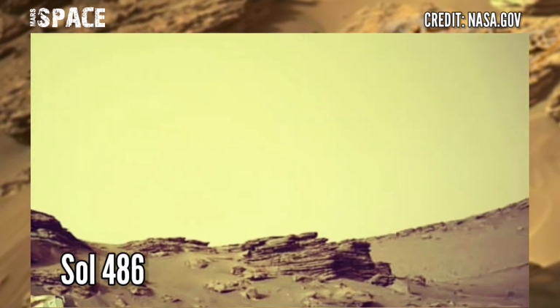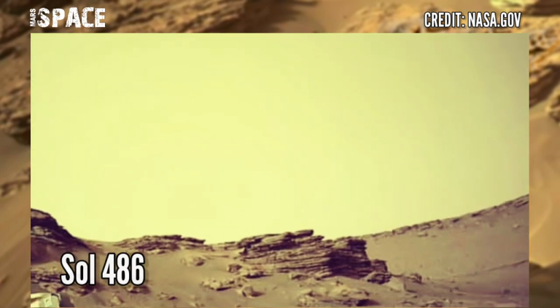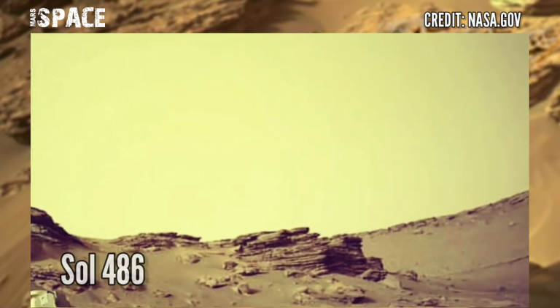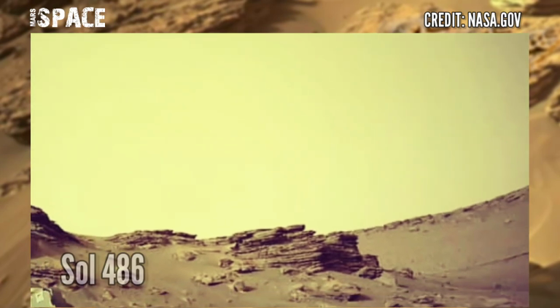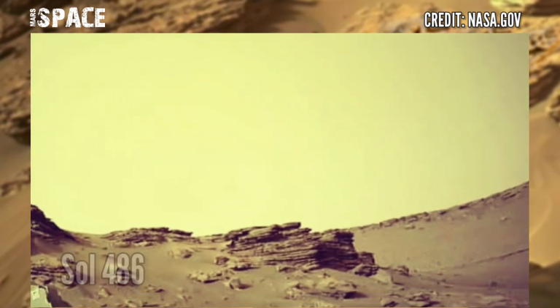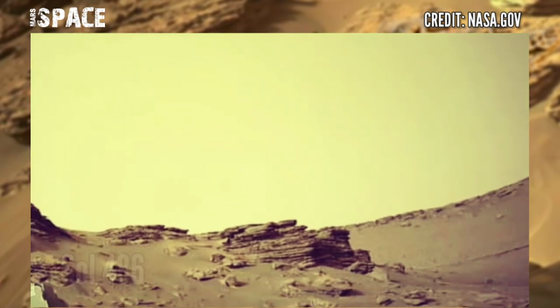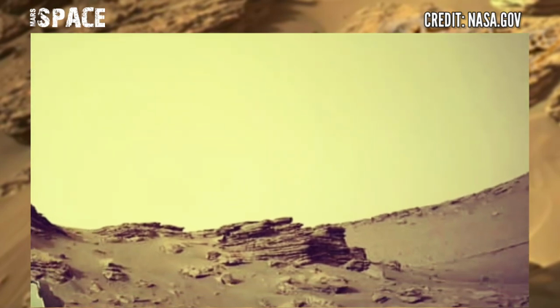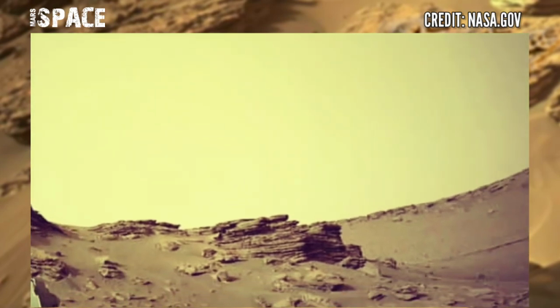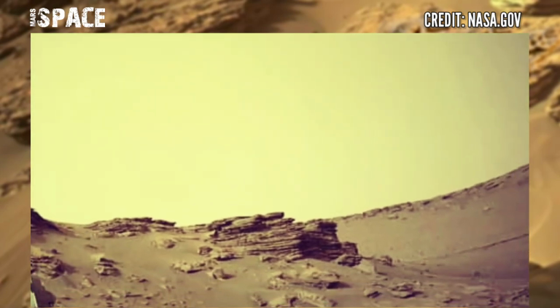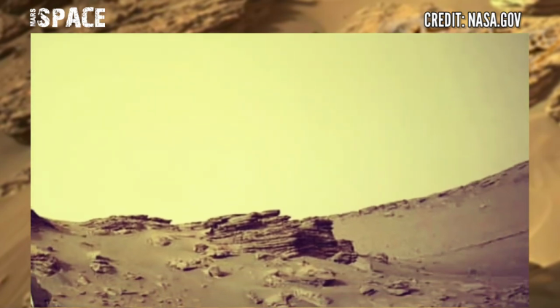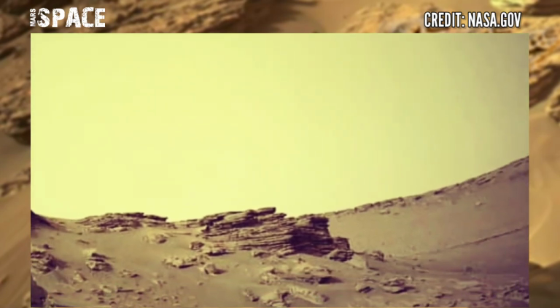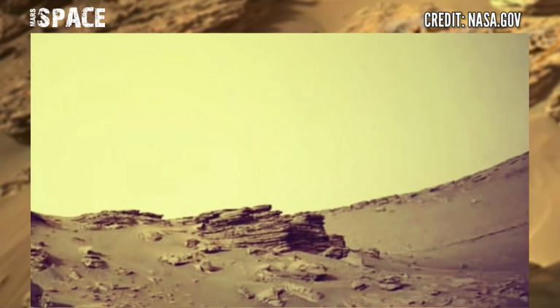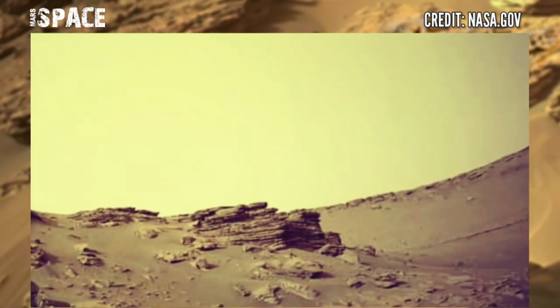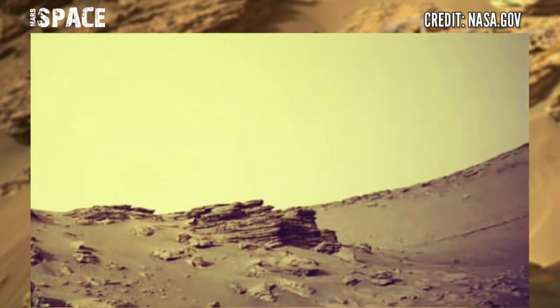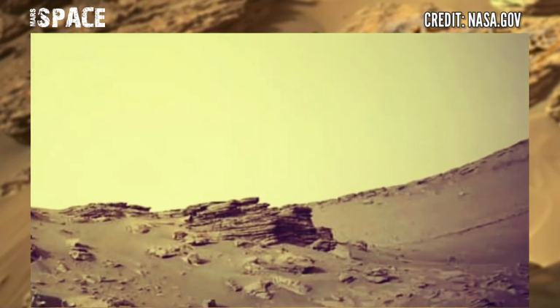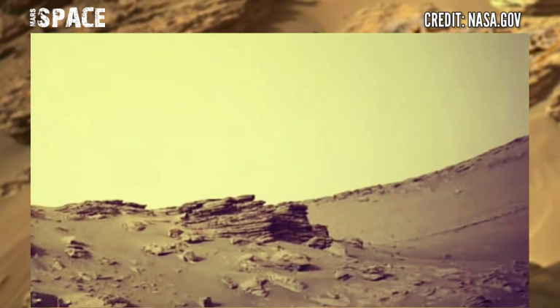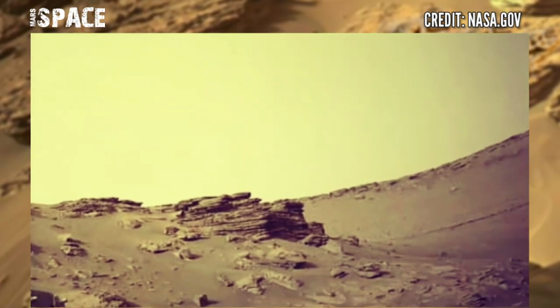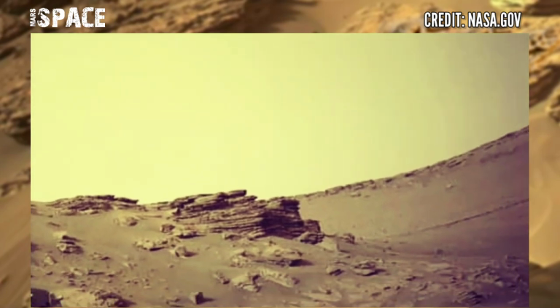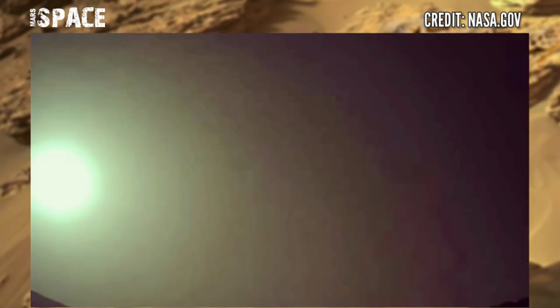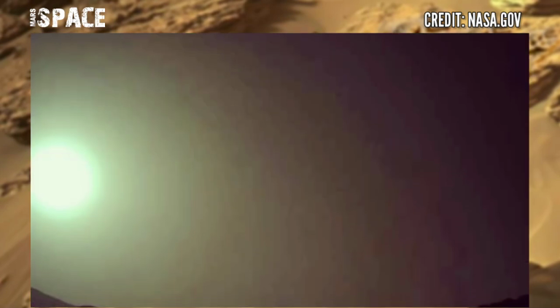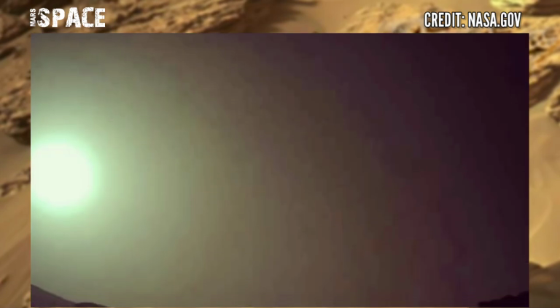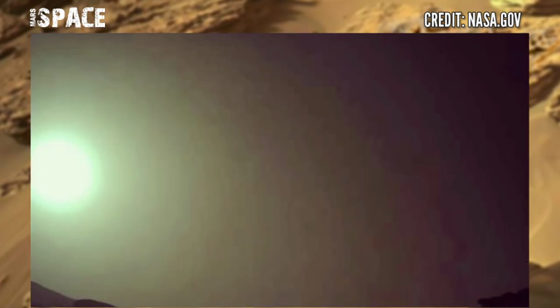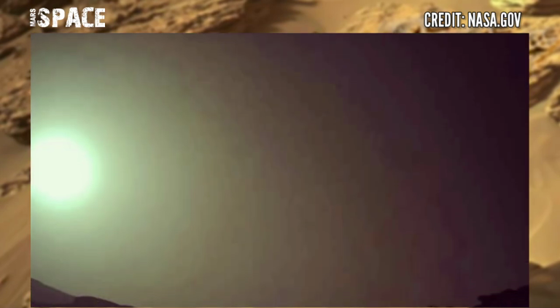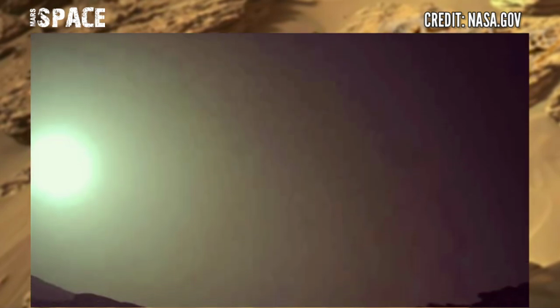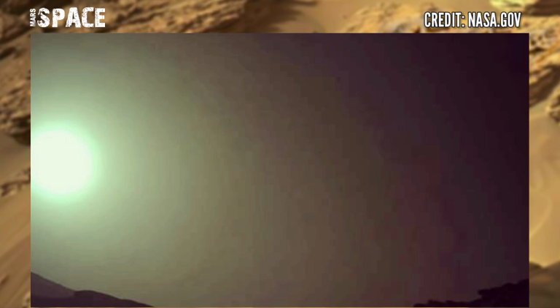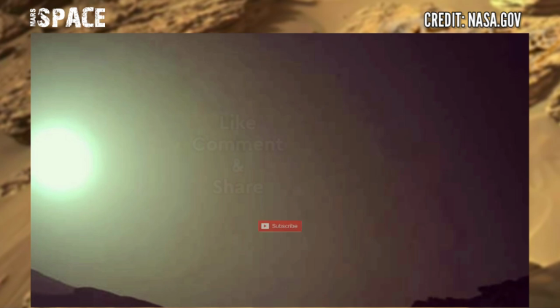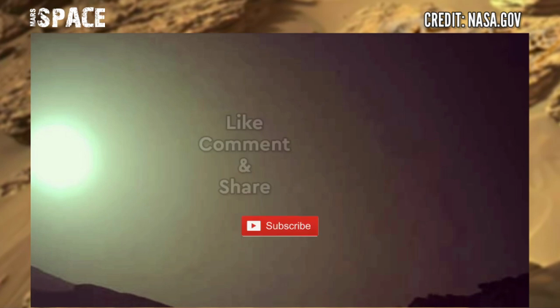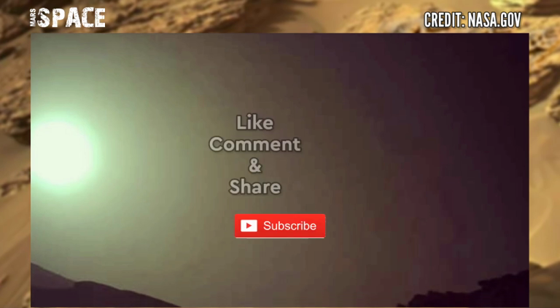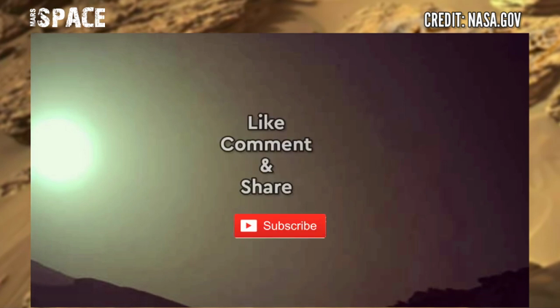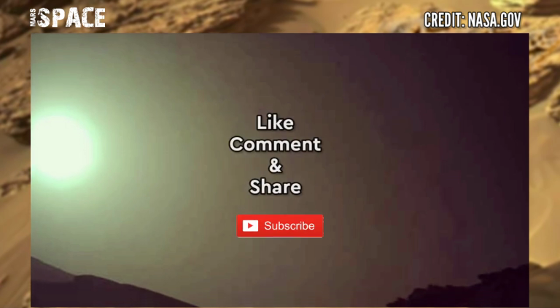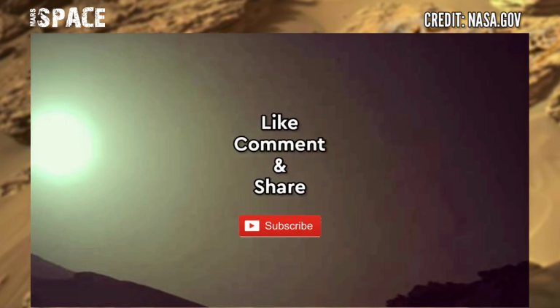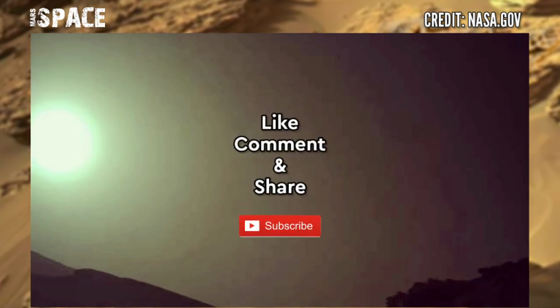If you like my video, hit thumbs up and don't forget to share with your friends. Stay connected with us. Thanks for watching.